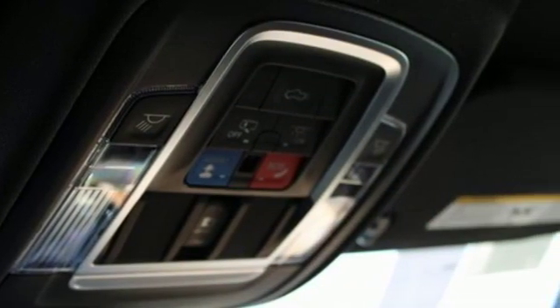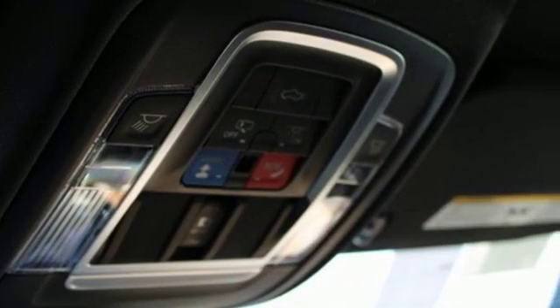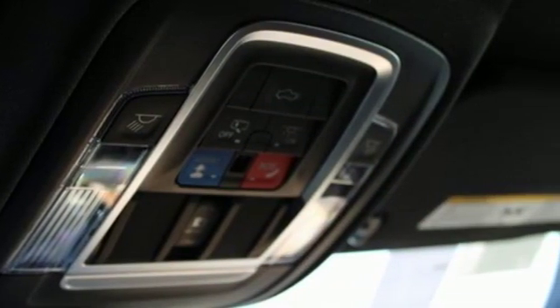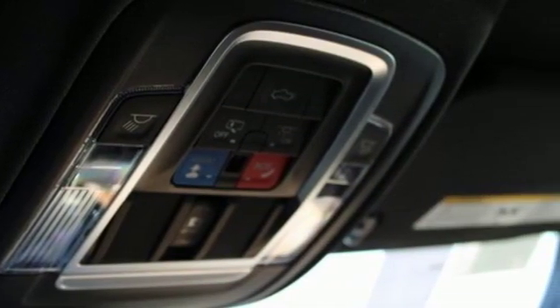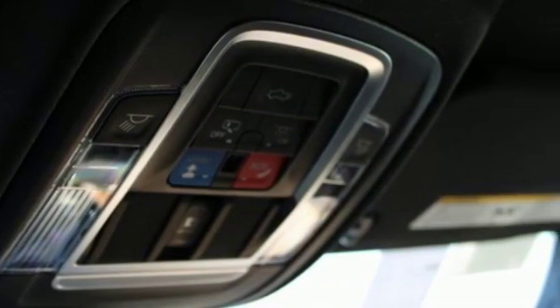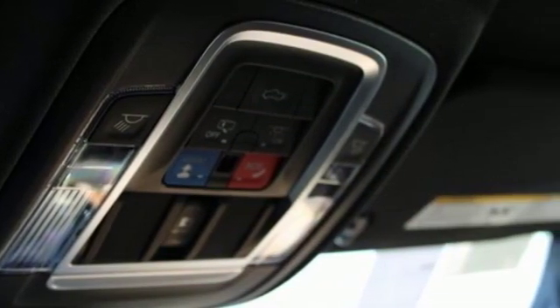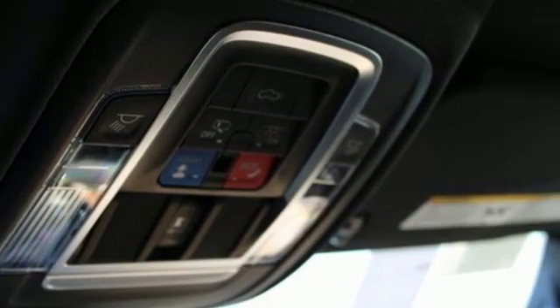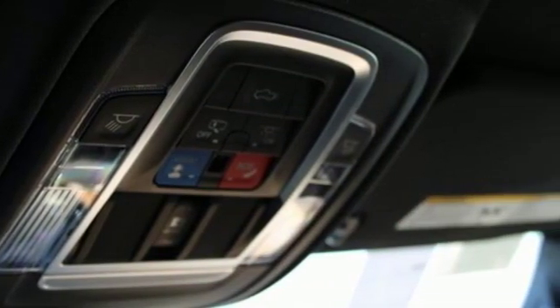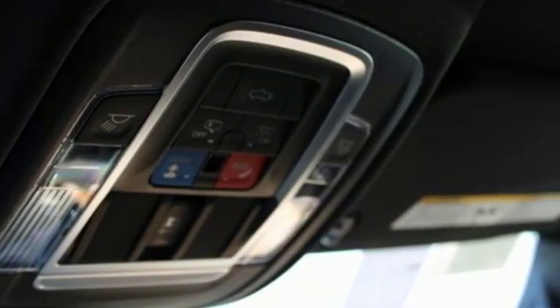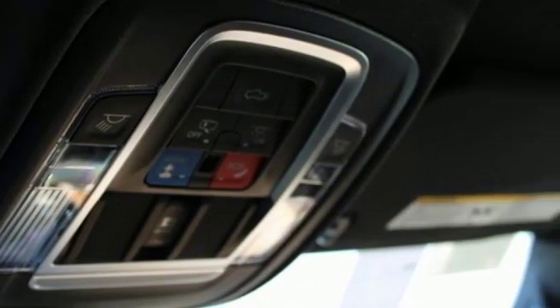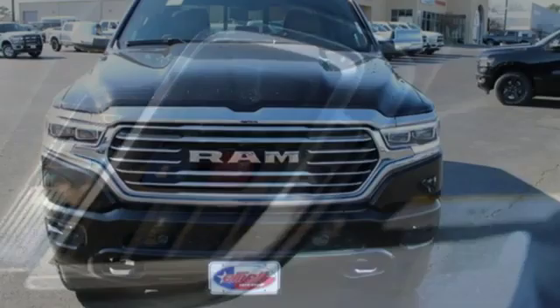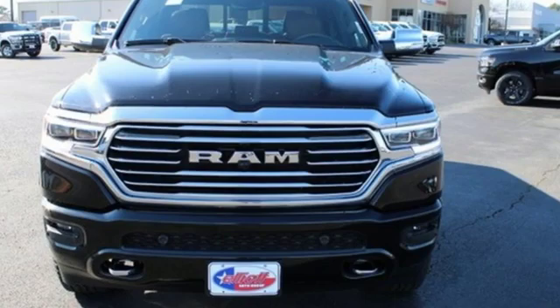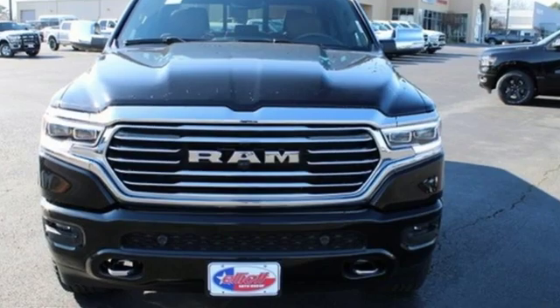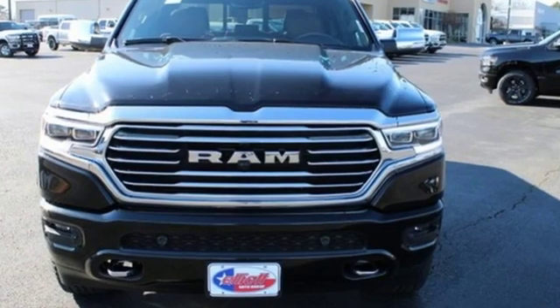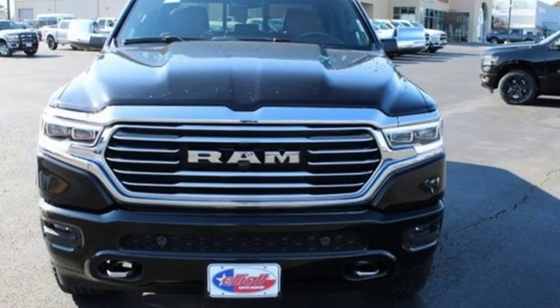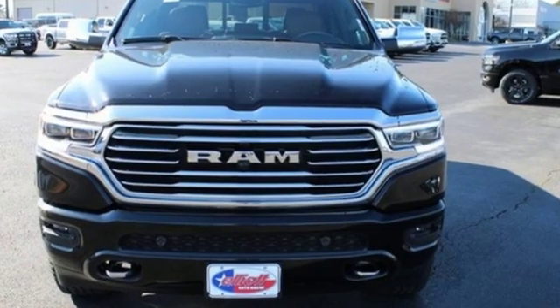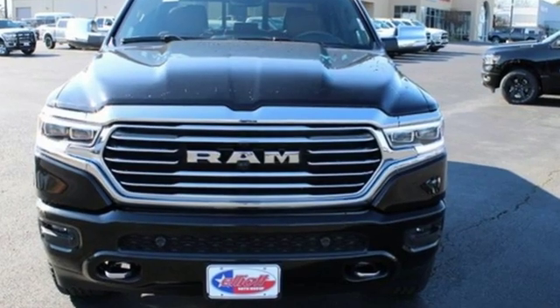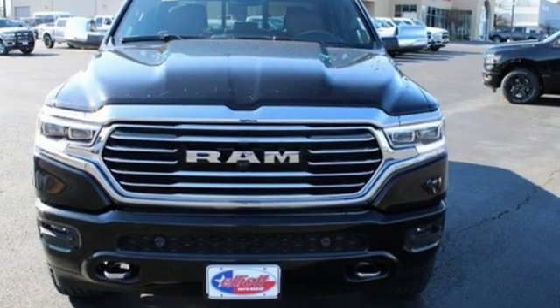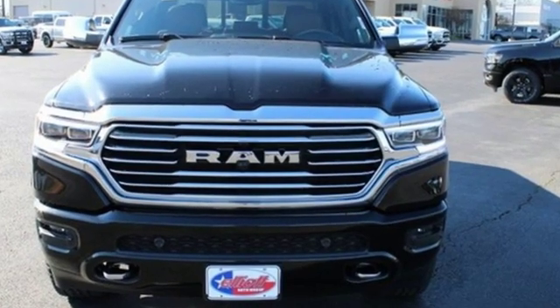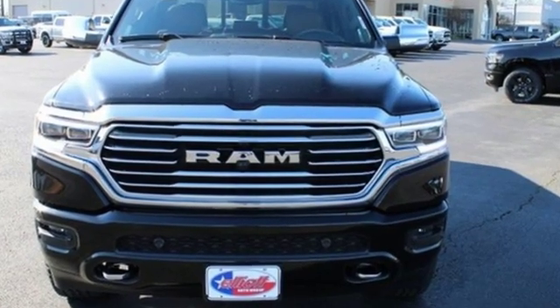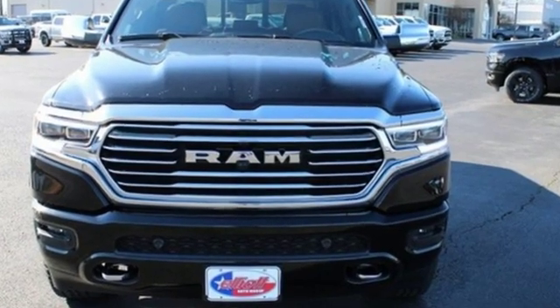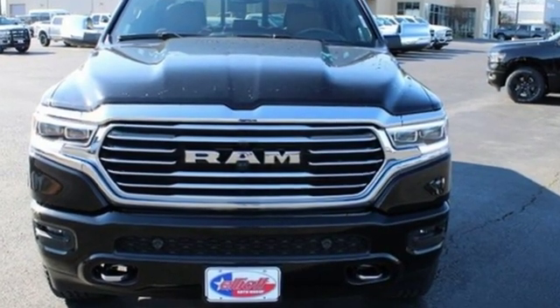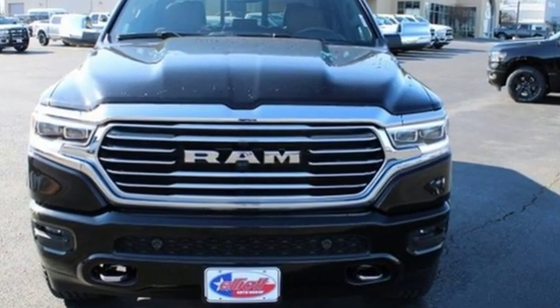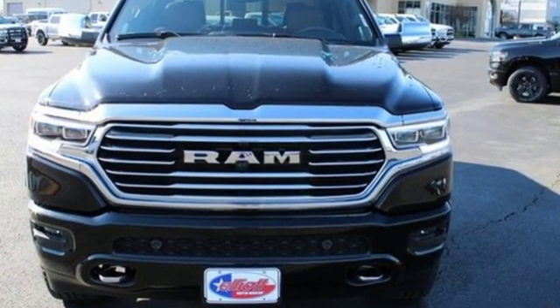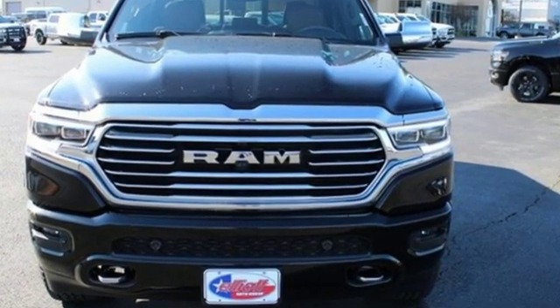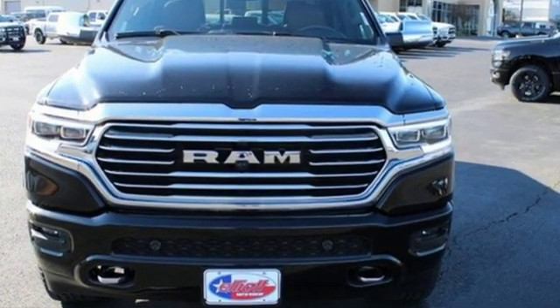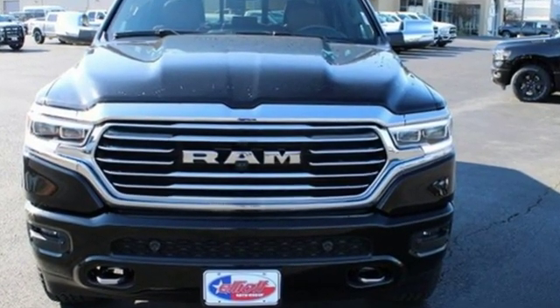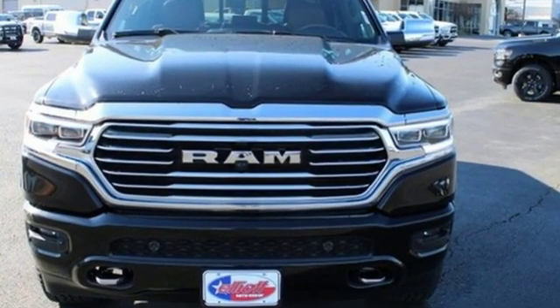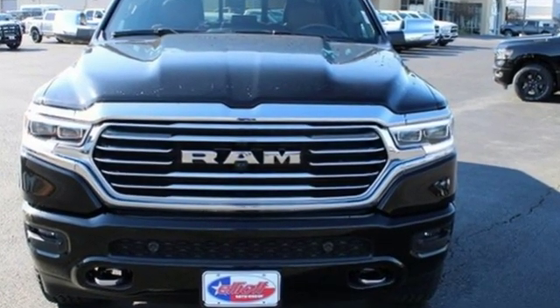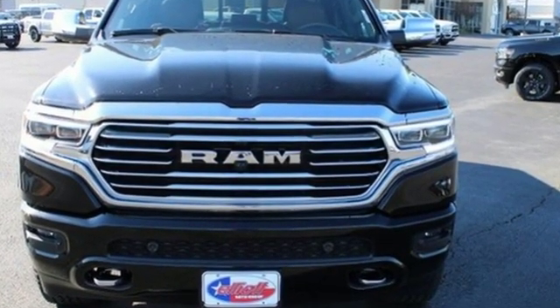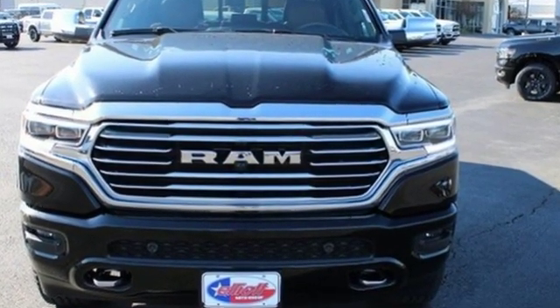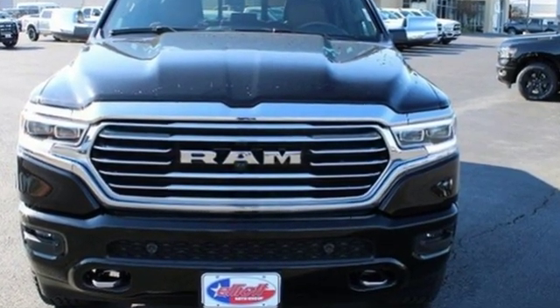When you need to grab life by the horns, you need a Ram. See it for yourself when you take it for a test drive.